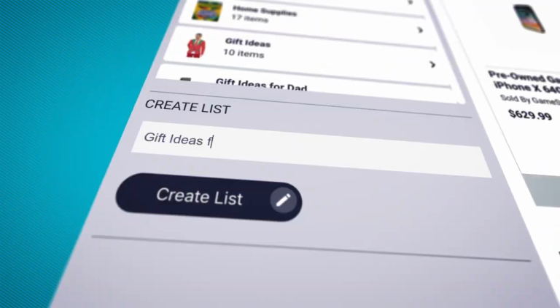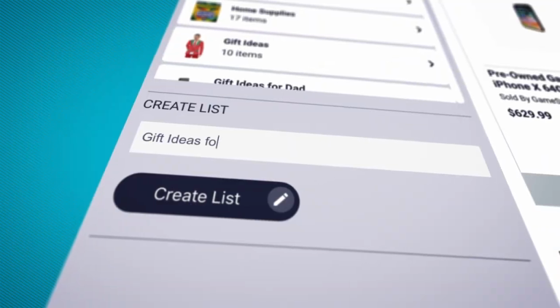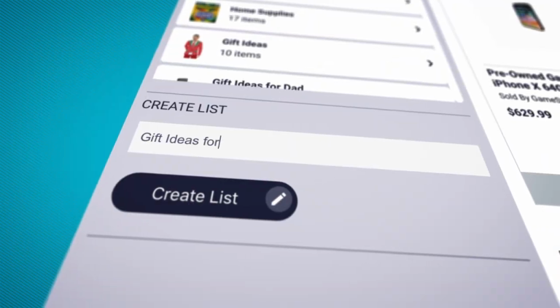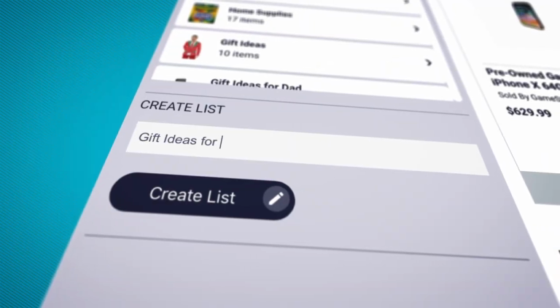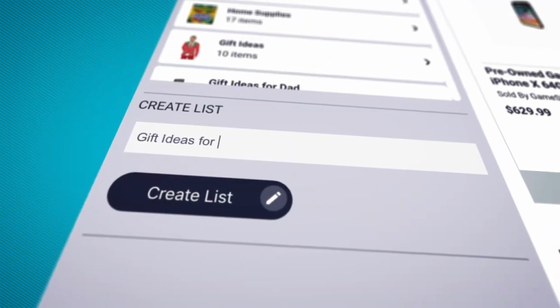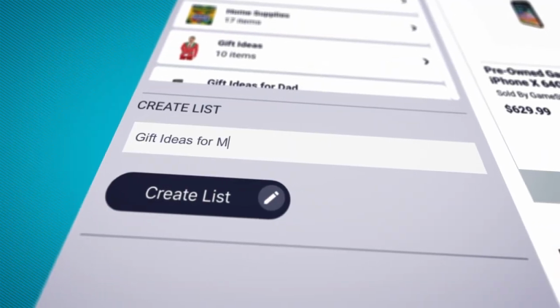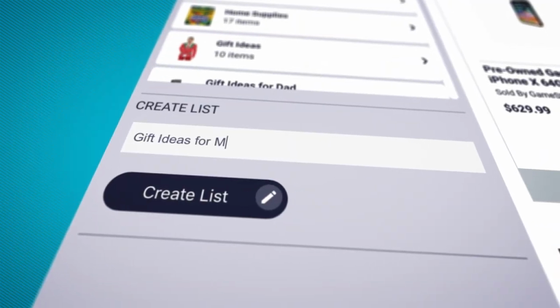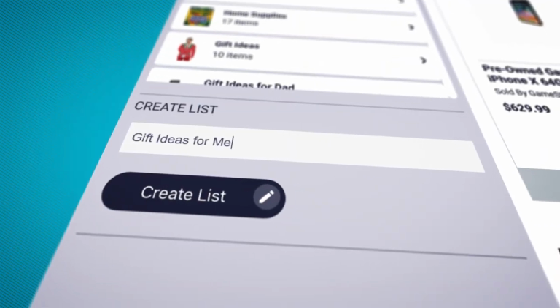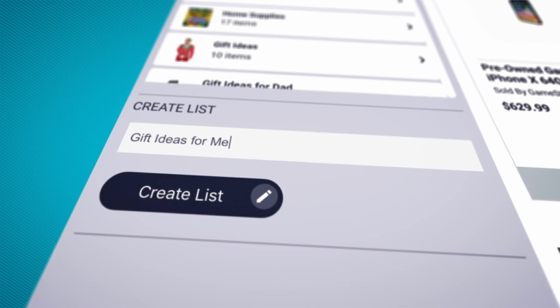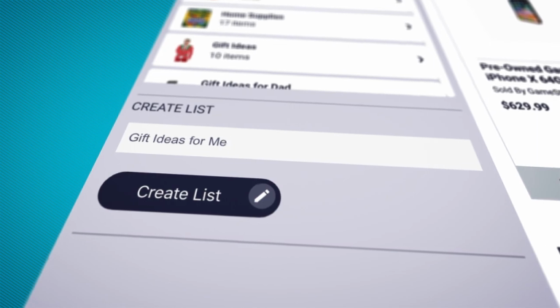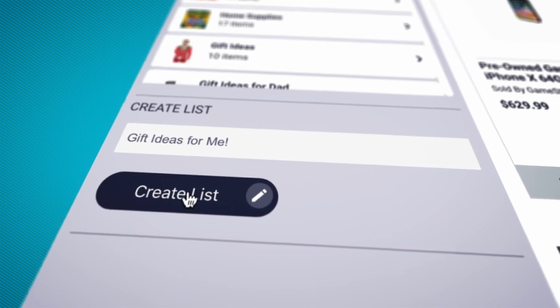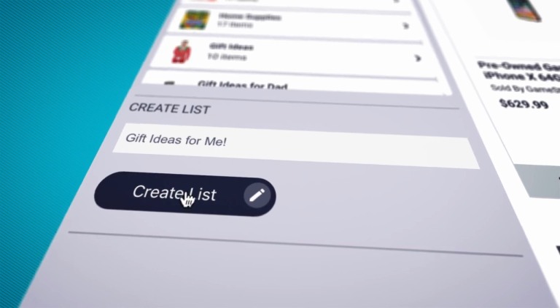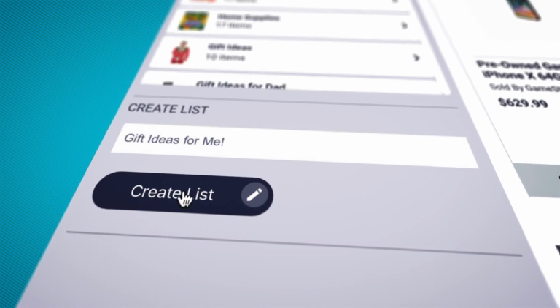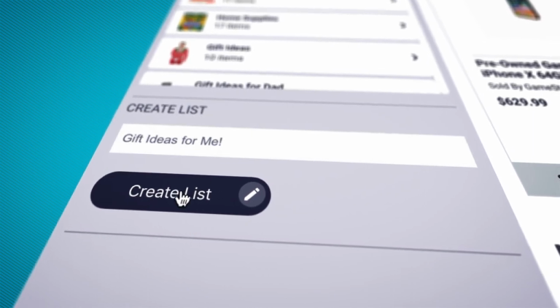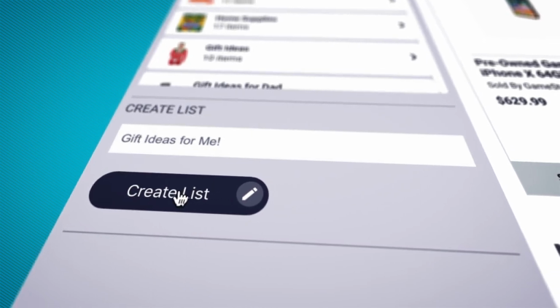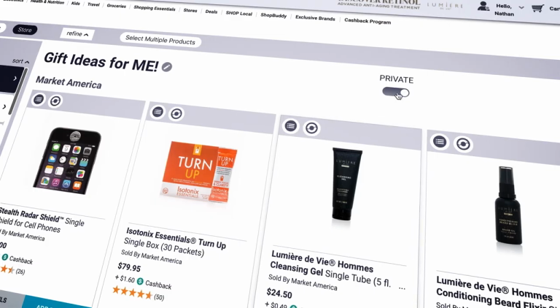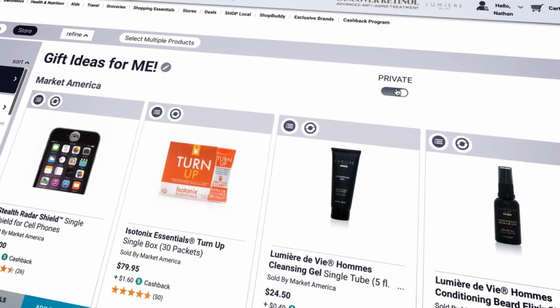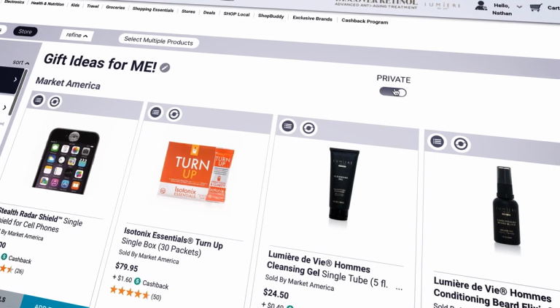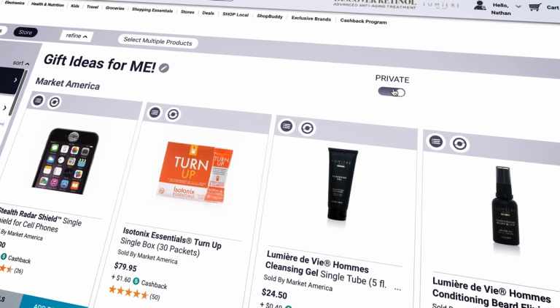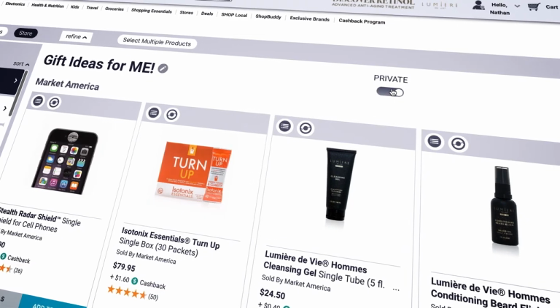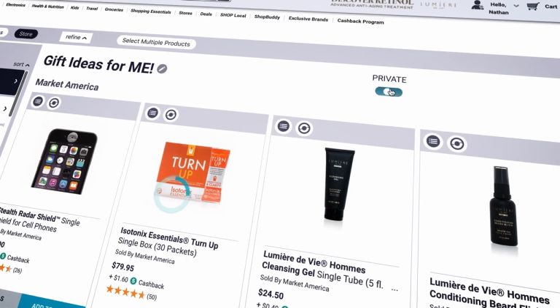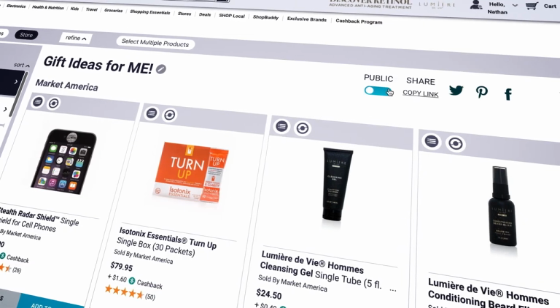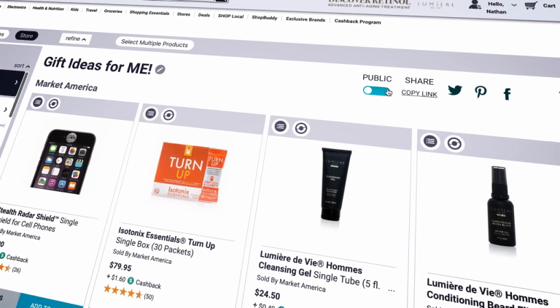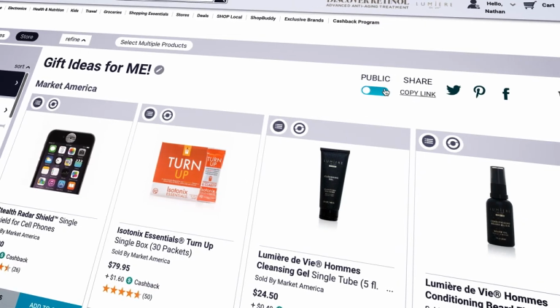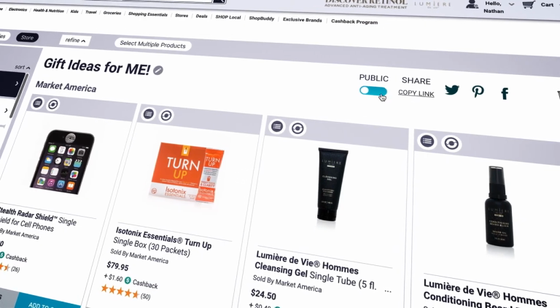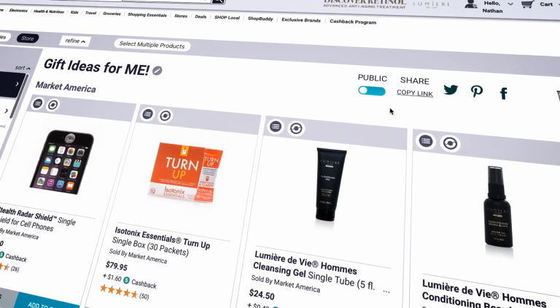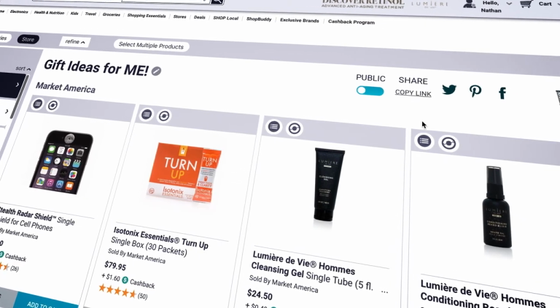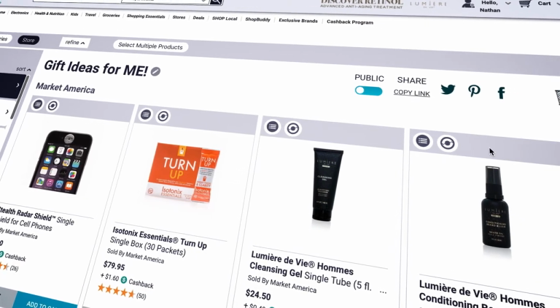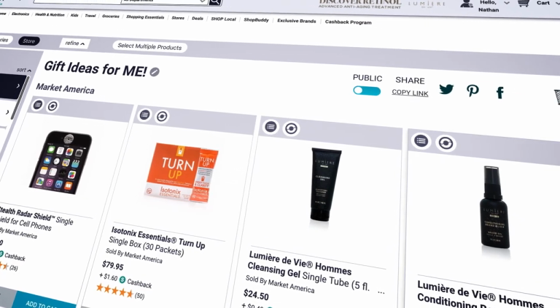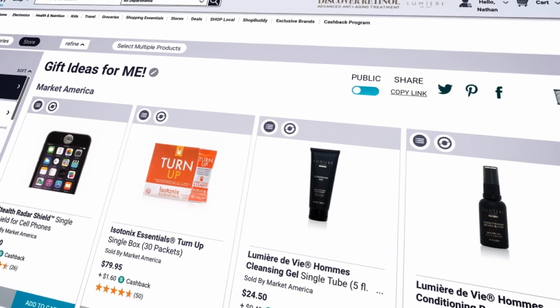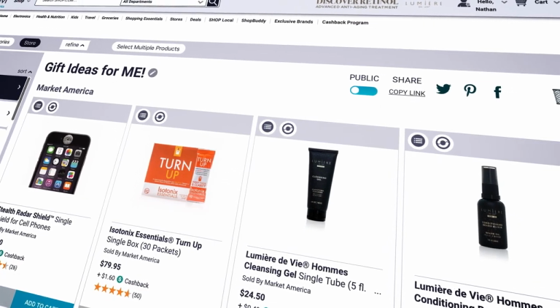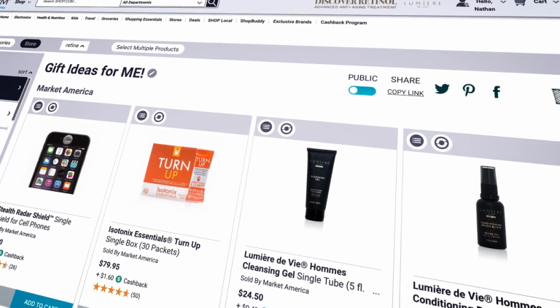Create and share your holiday list, making it simple for your family and friends to purchase the perfect gift.